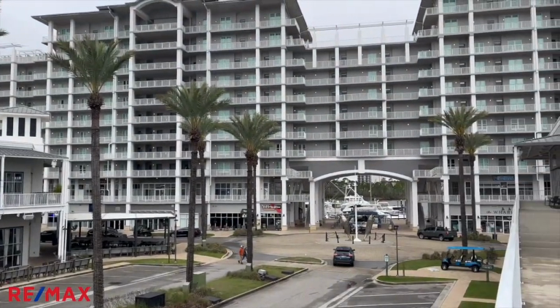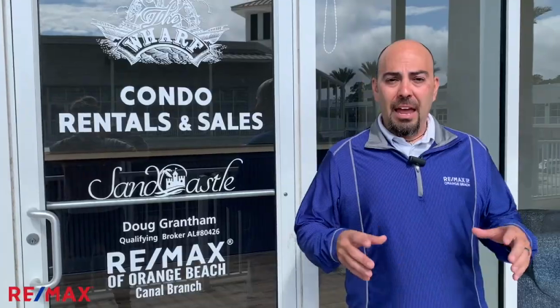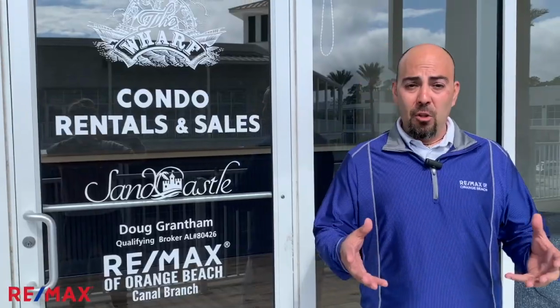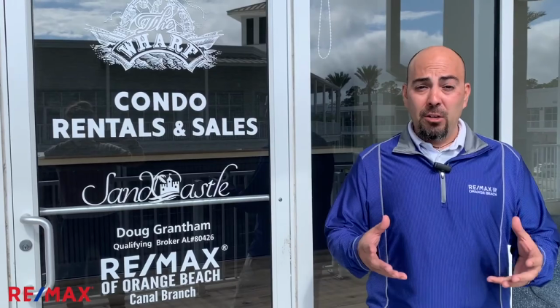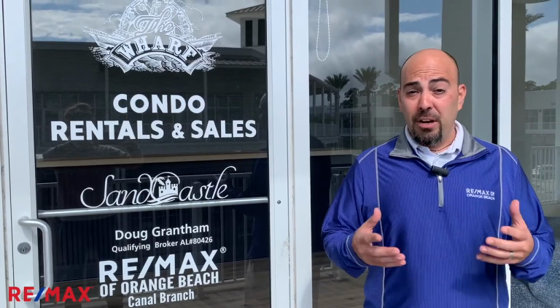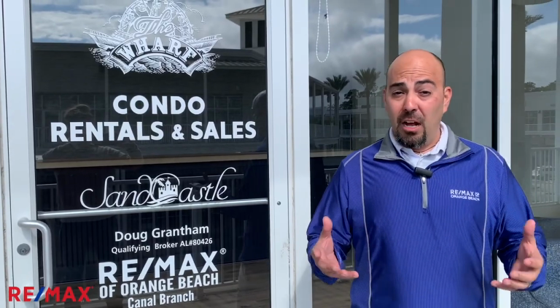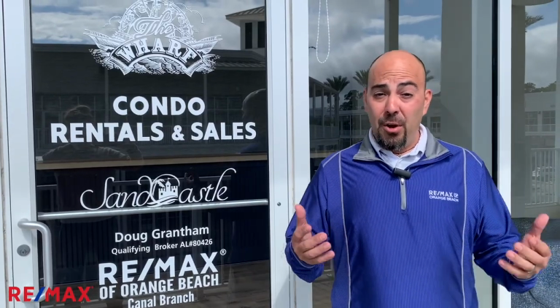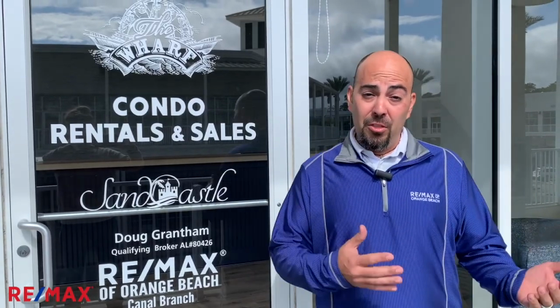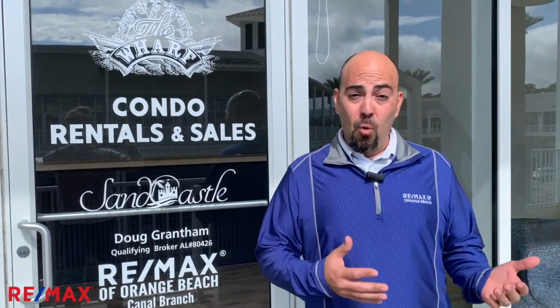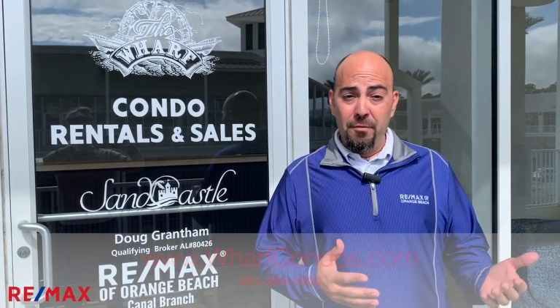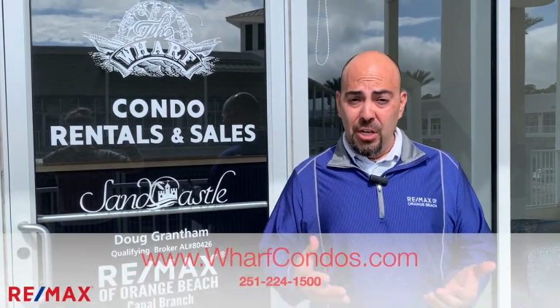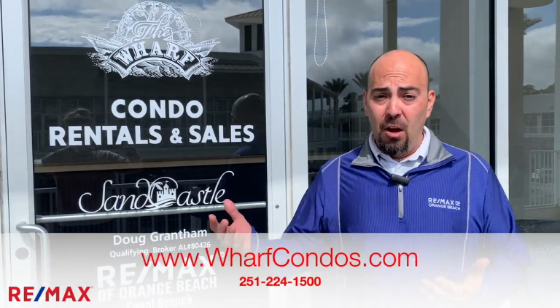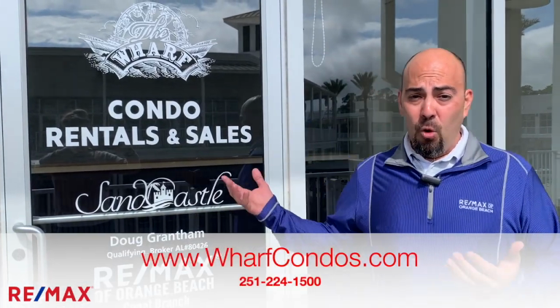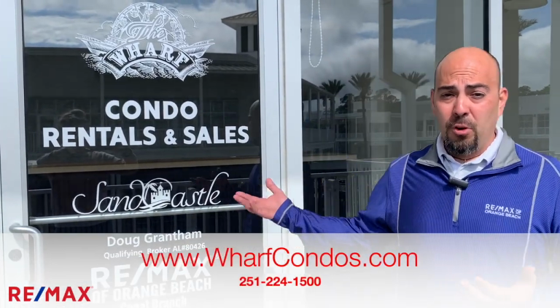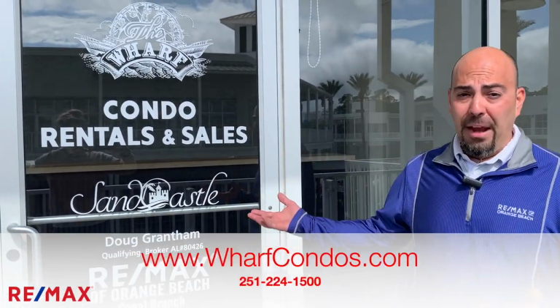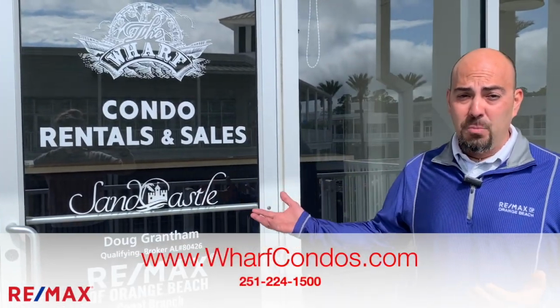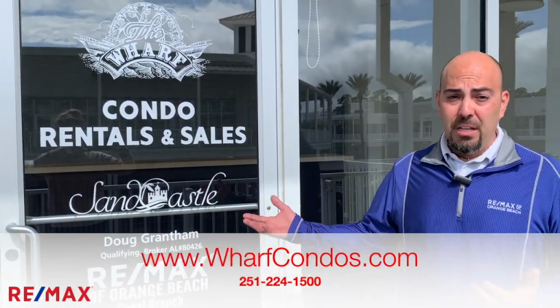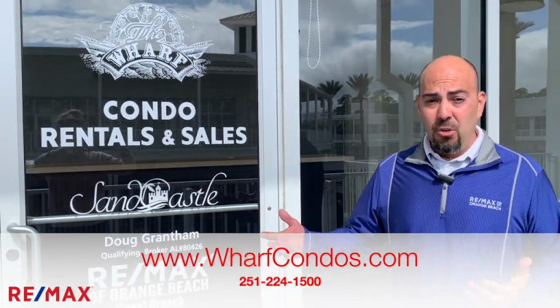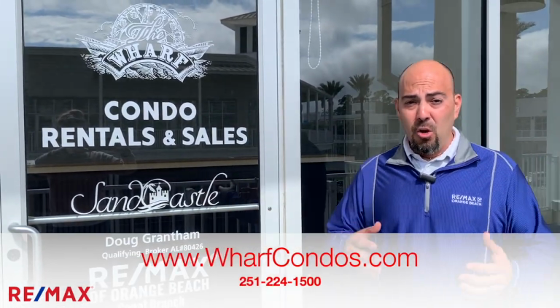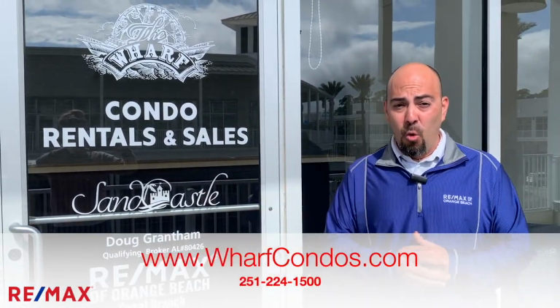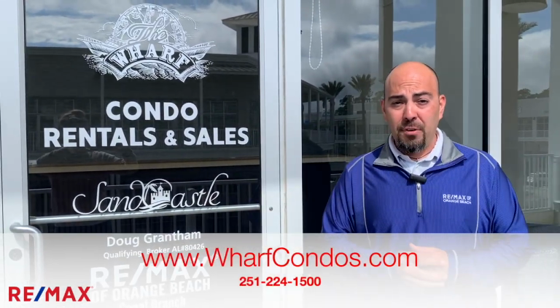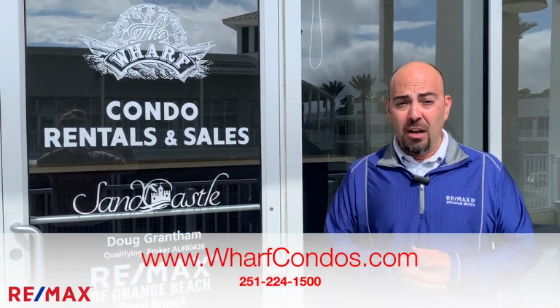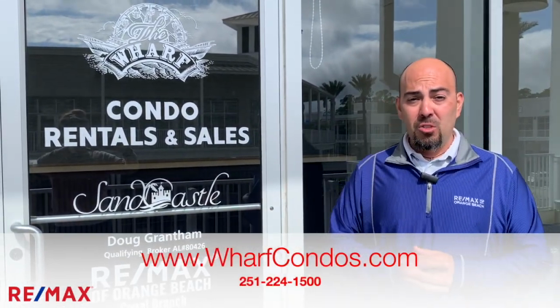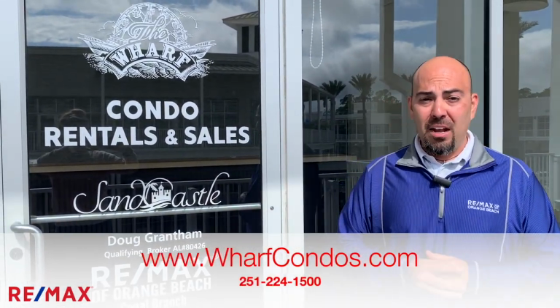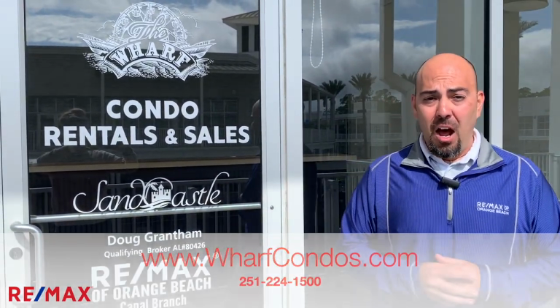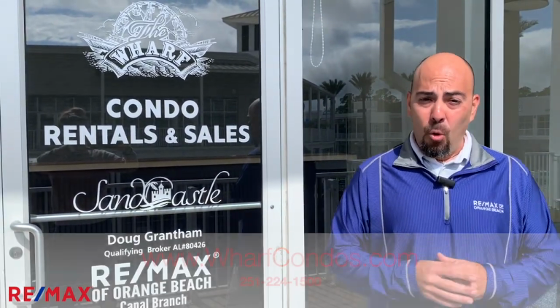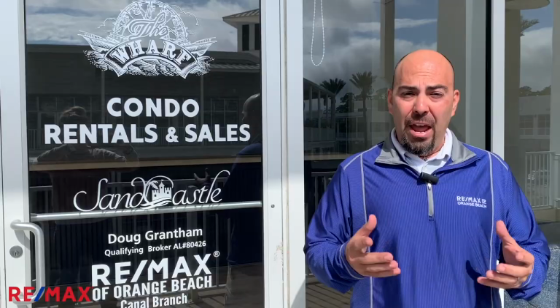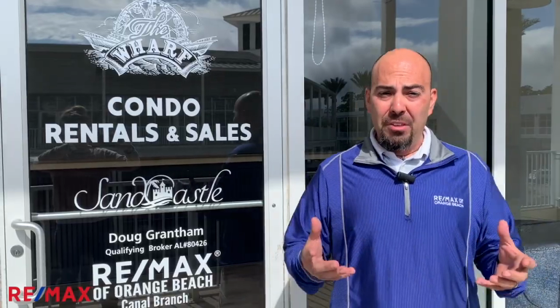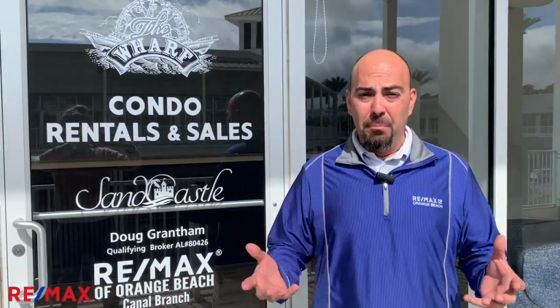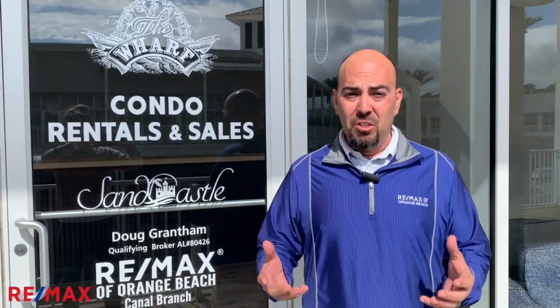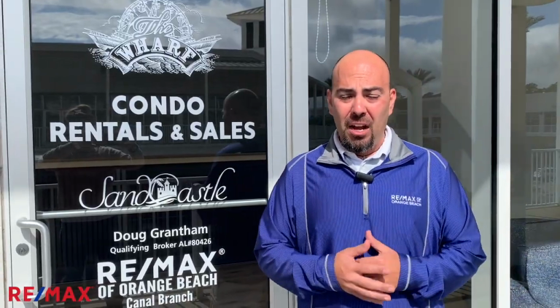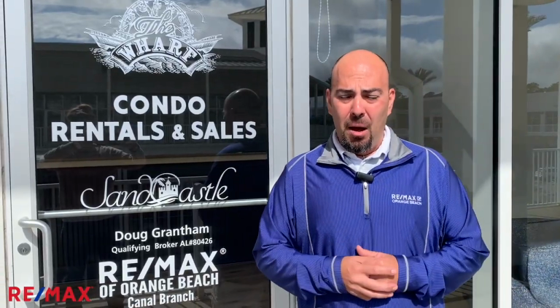If you're looking to rent a condo here at The Wharf, check out Wharf Rental Management. You can go to WharfCondos.com or EverythingBeach.com.